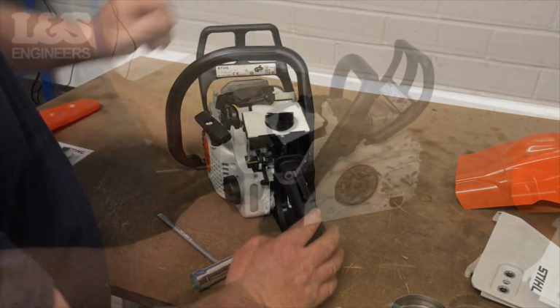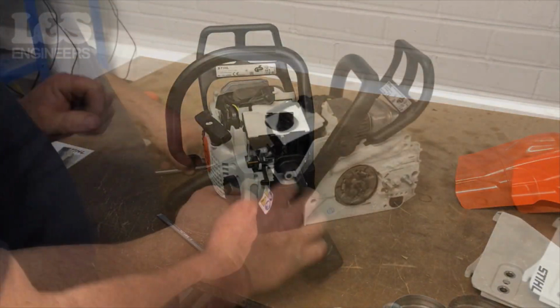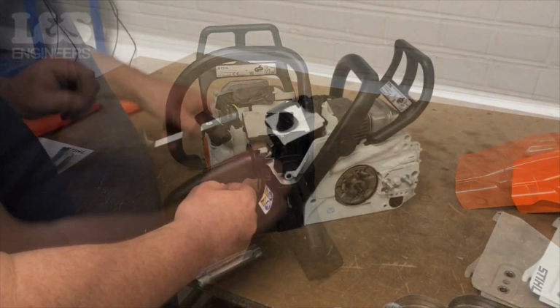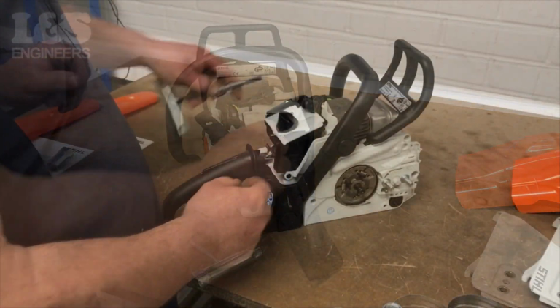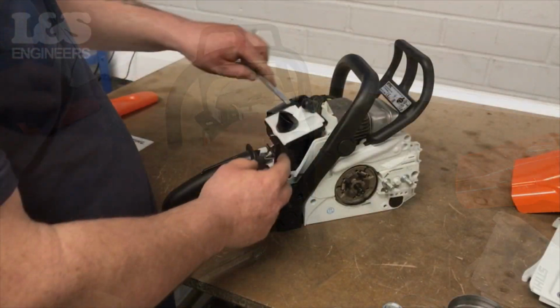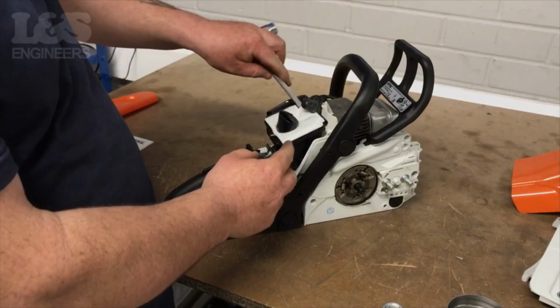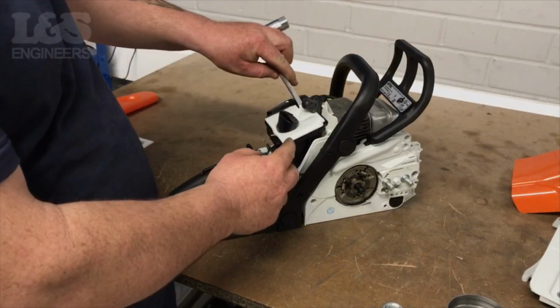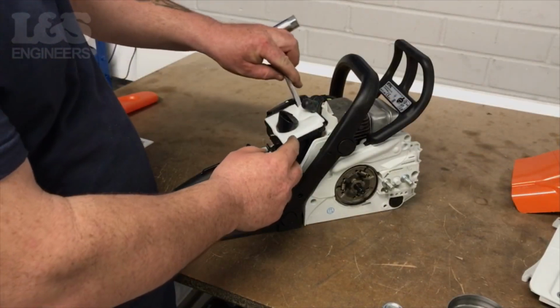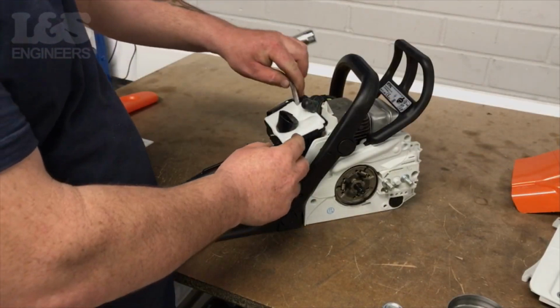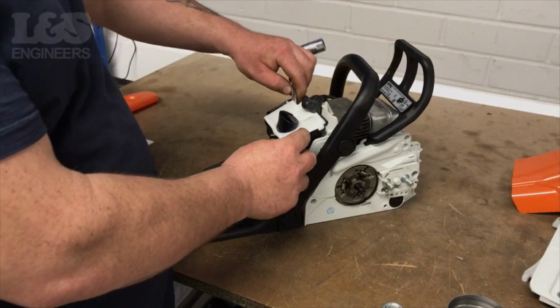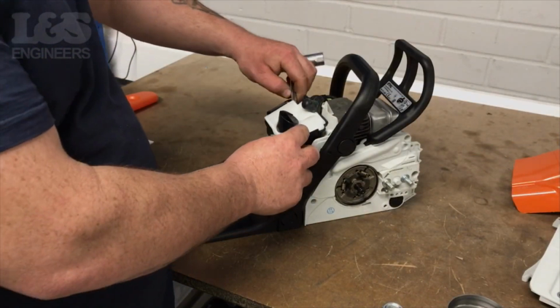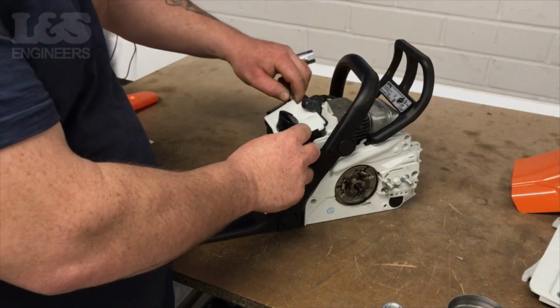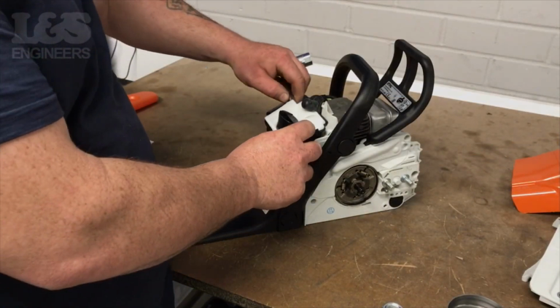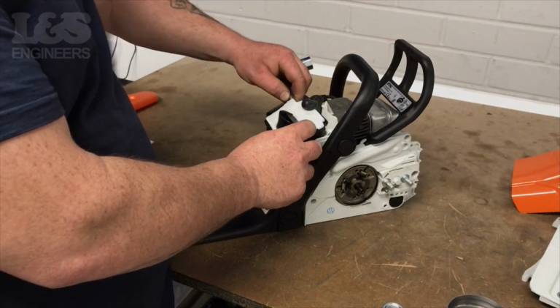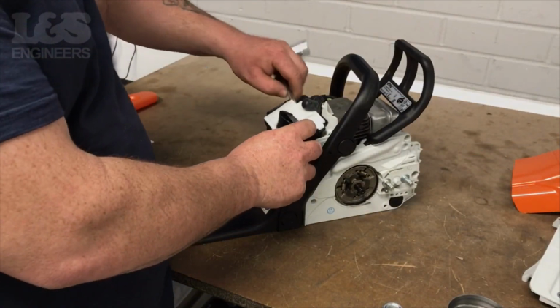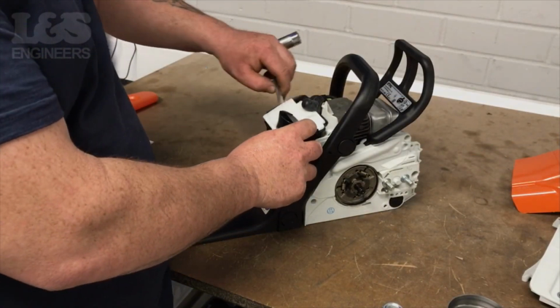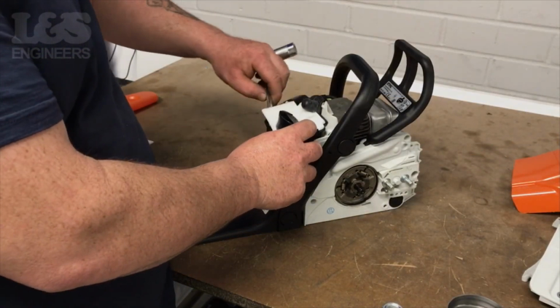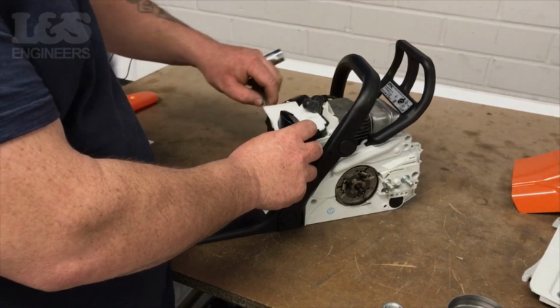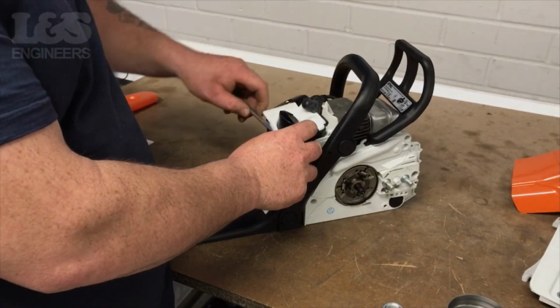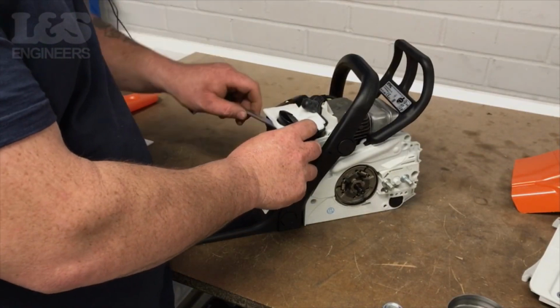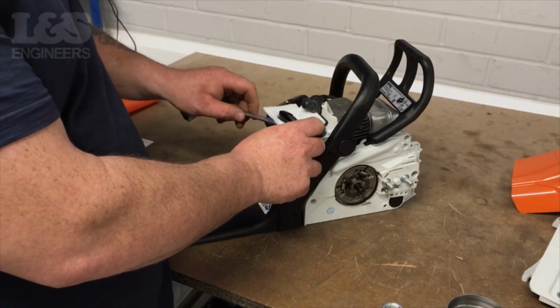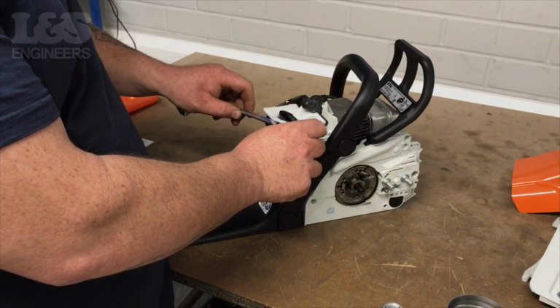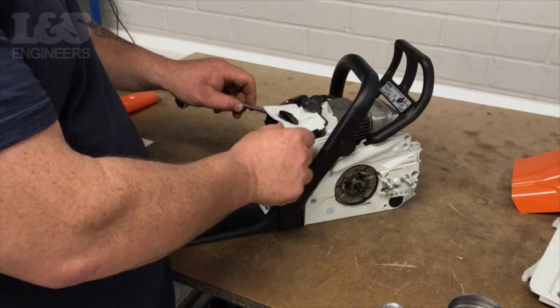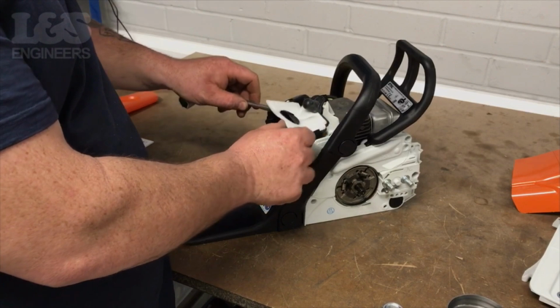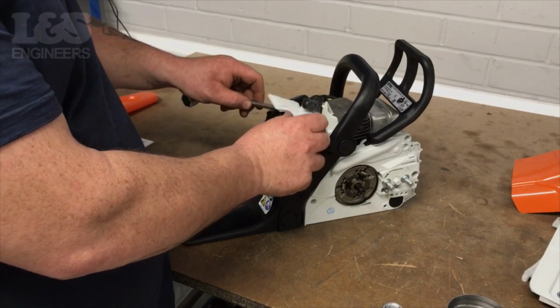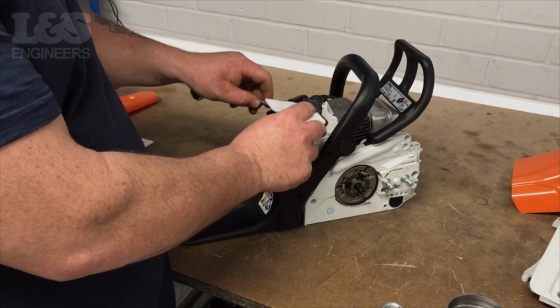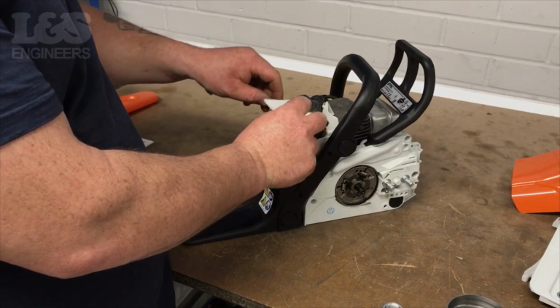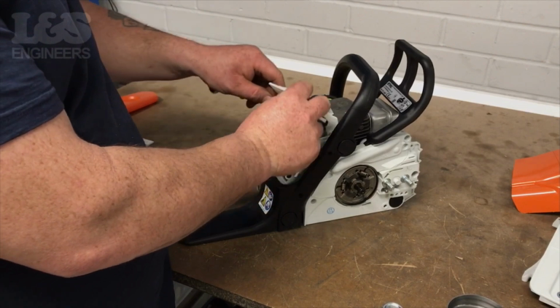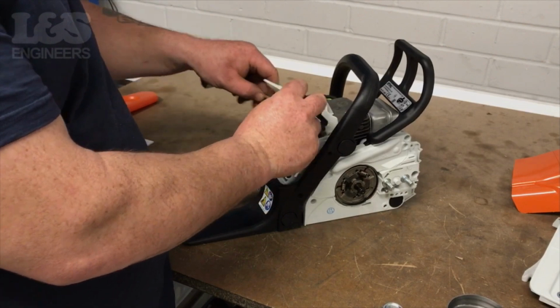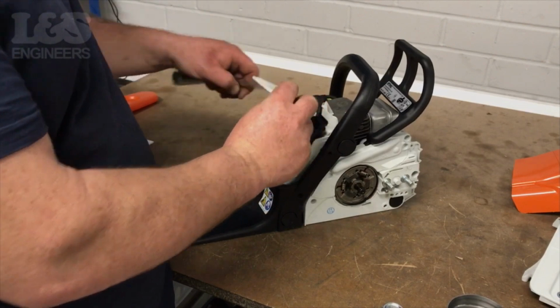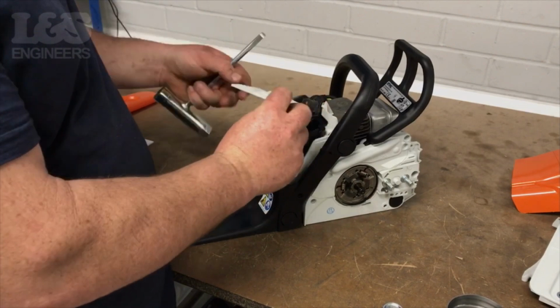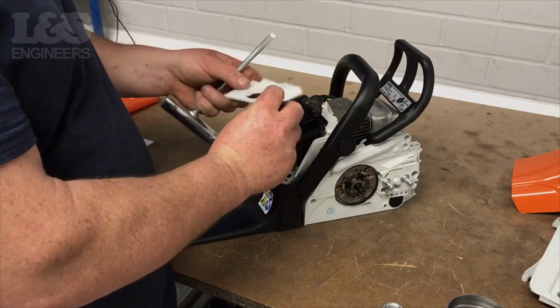Lift the air filter from the machine. This will make it easier to access the spark plug.